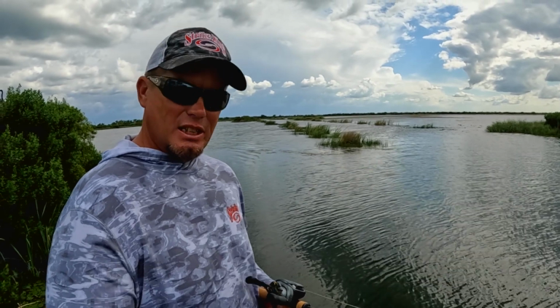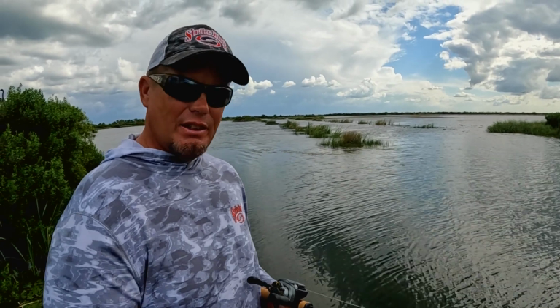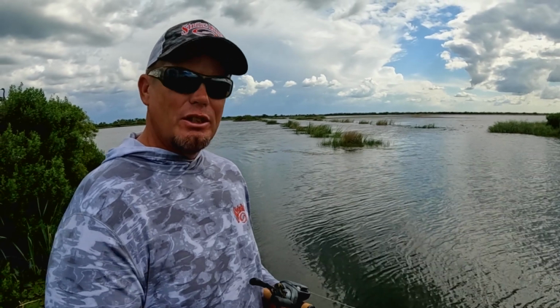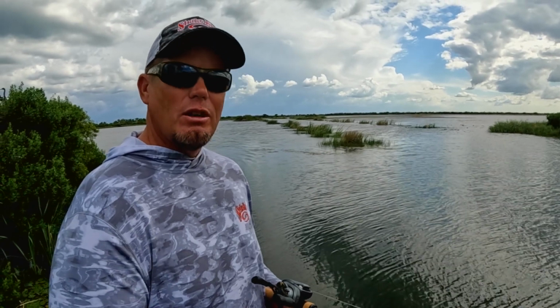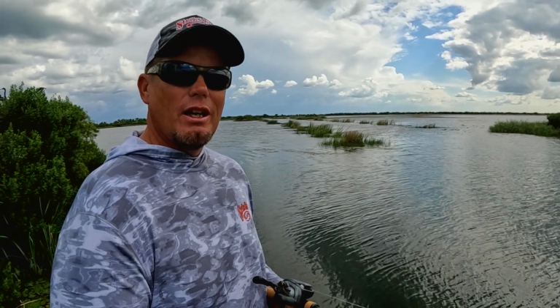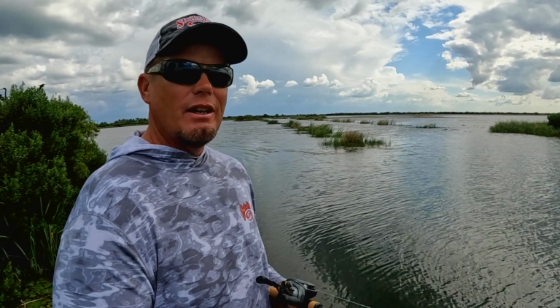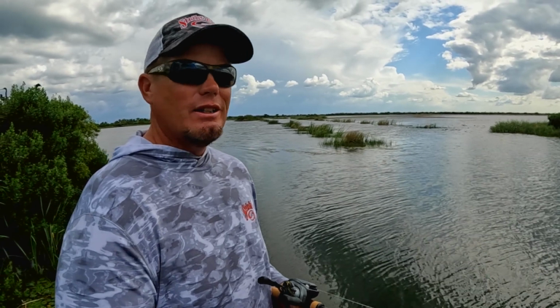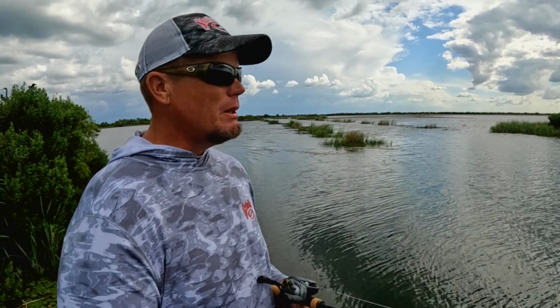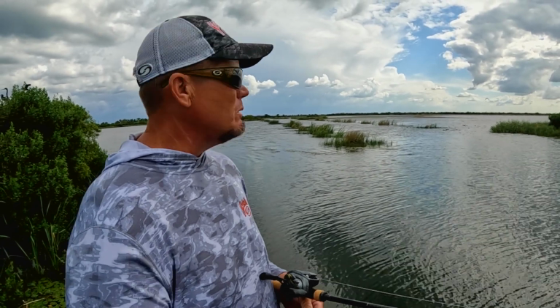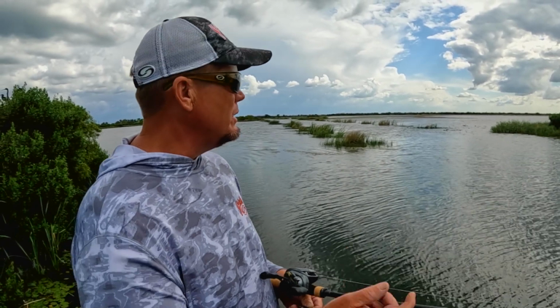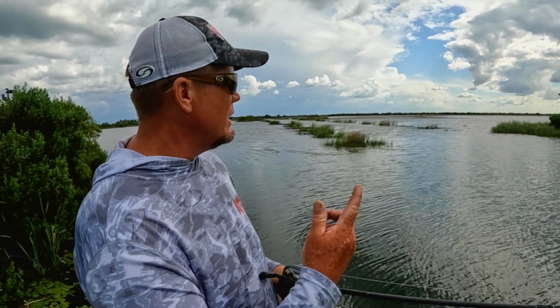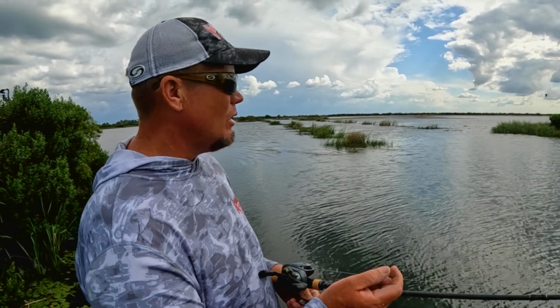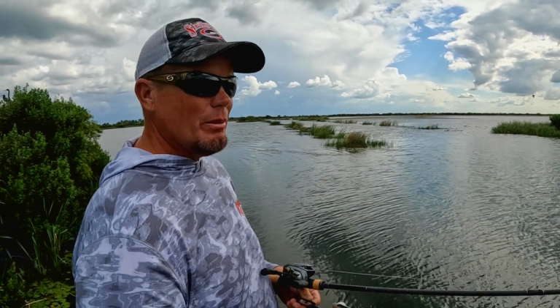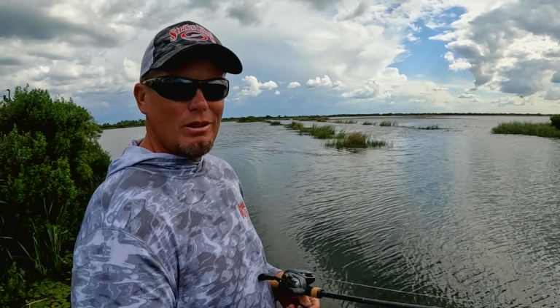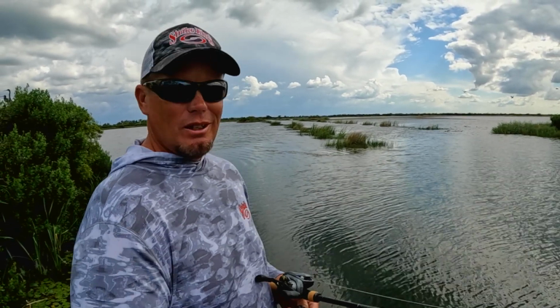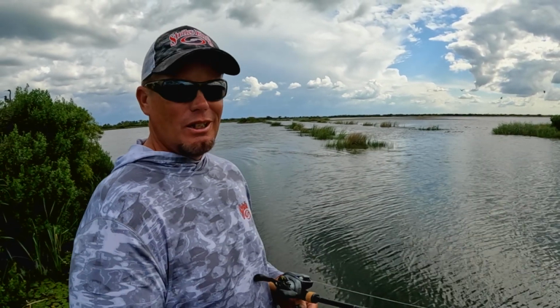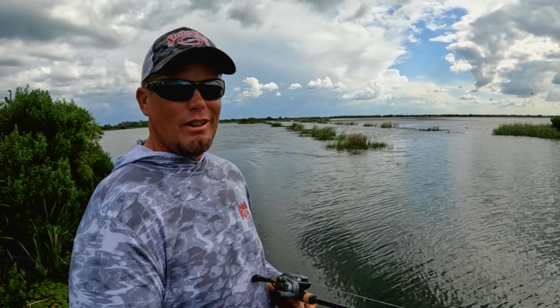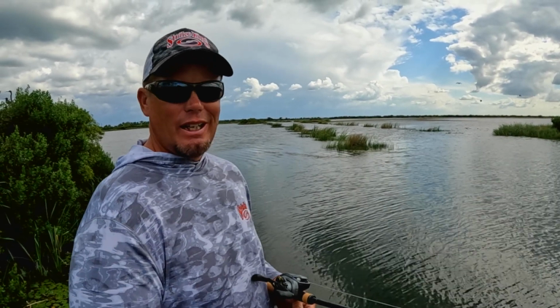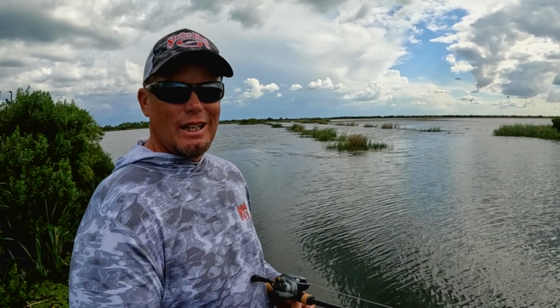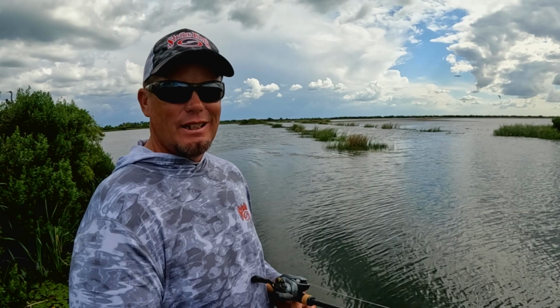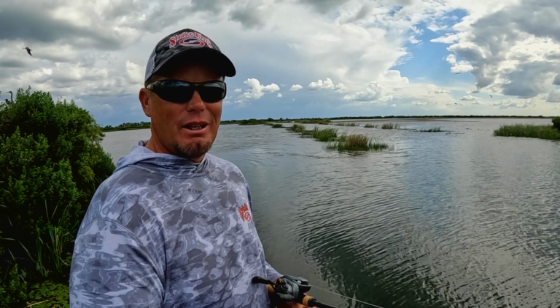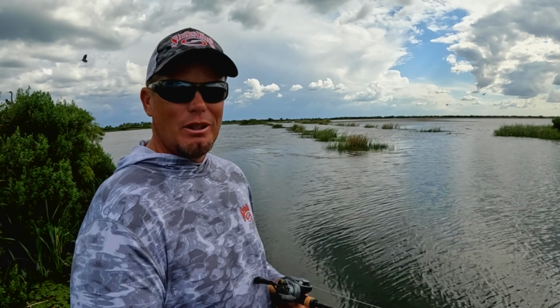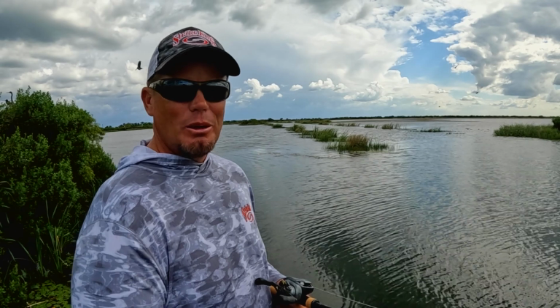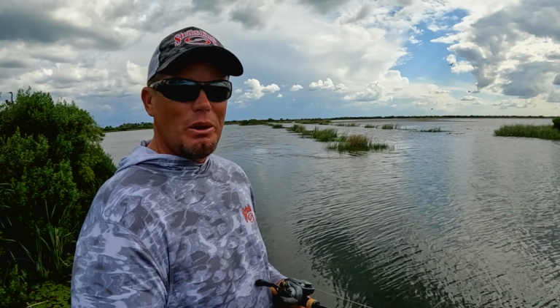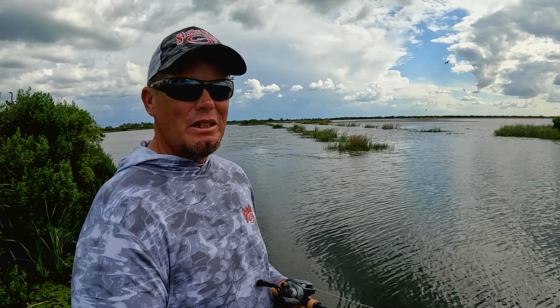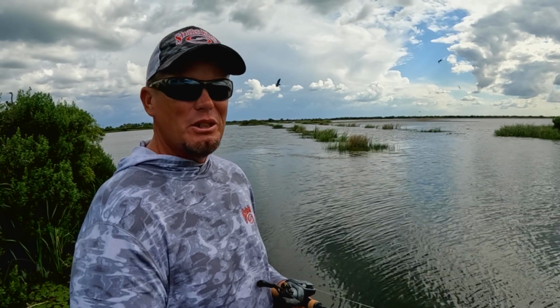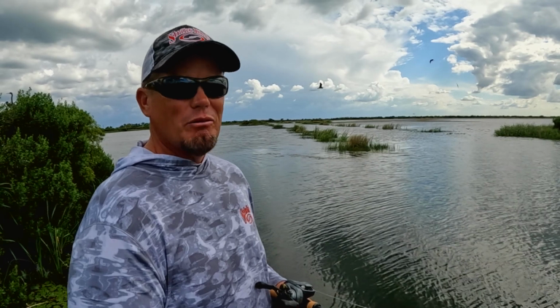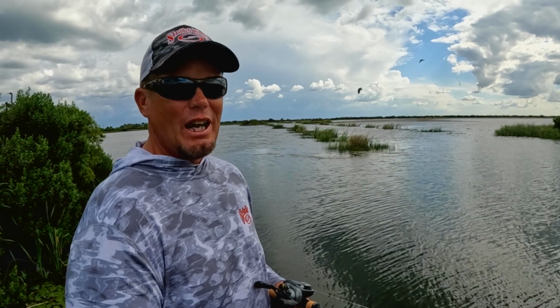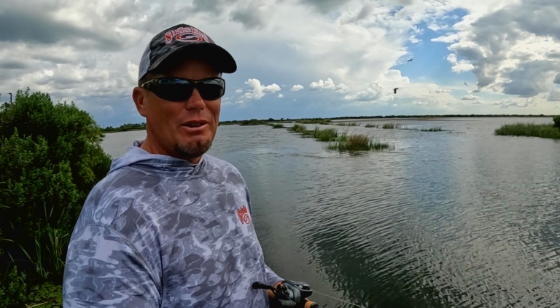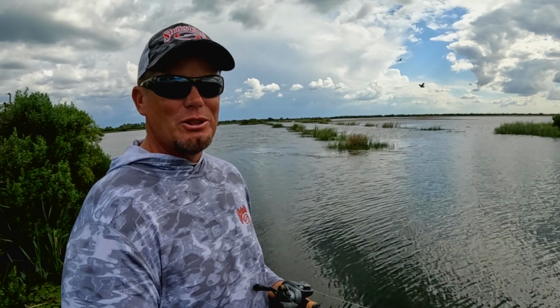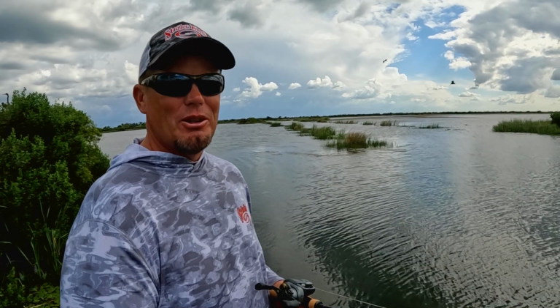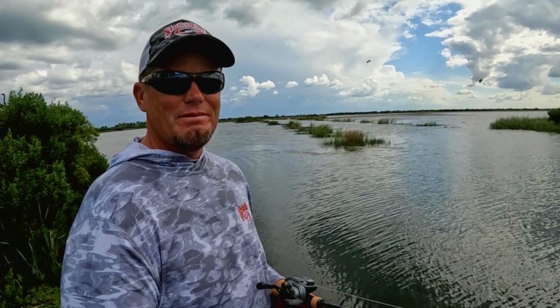Buzzbait fishing is a ton of fun and it catches quality fish. If you're not thinking about it around the spawn, give it a try — especially when you get a calm, cloudy day like today with a little bit of wind. You can flat crush them on it.